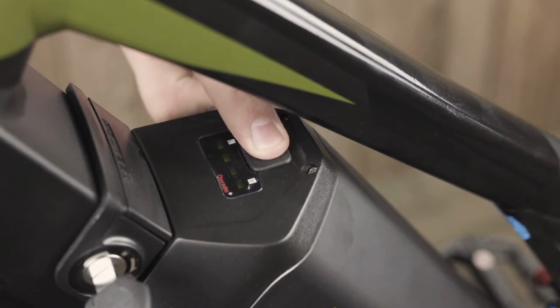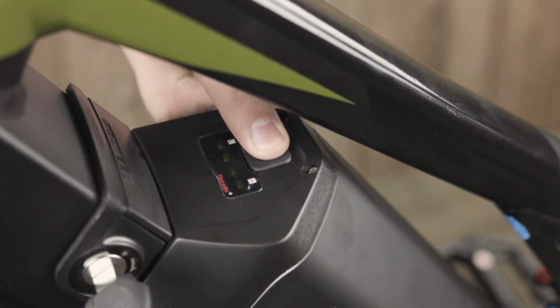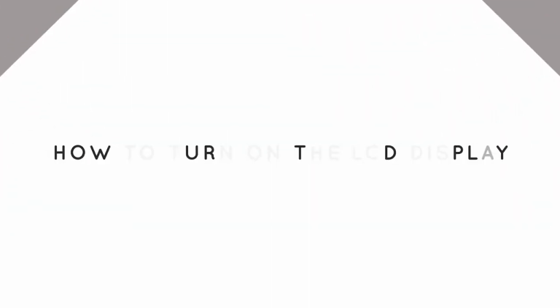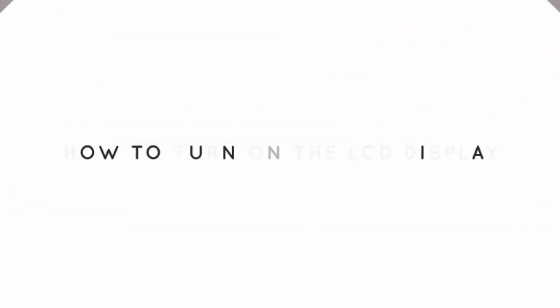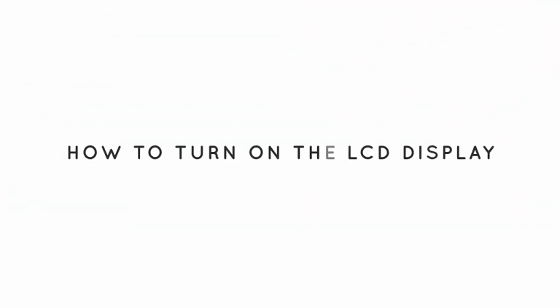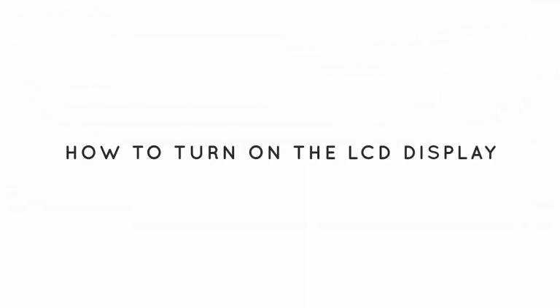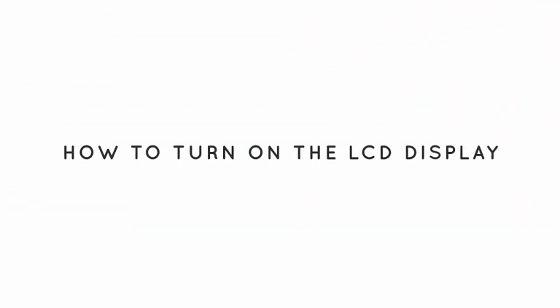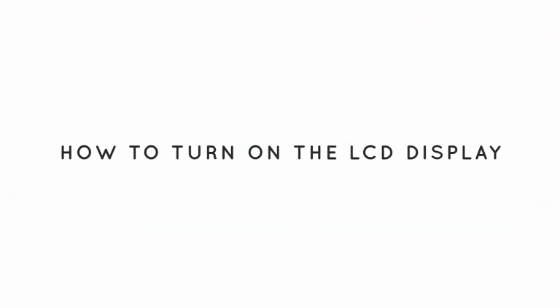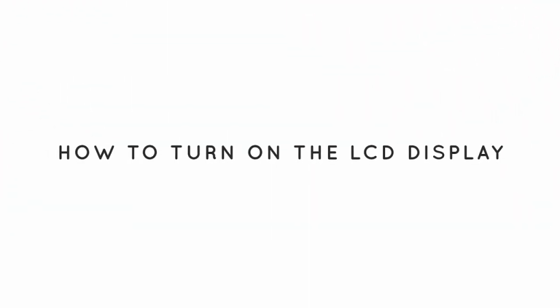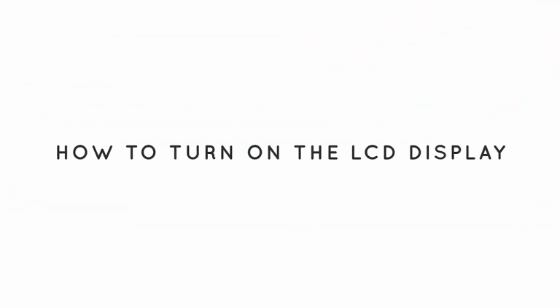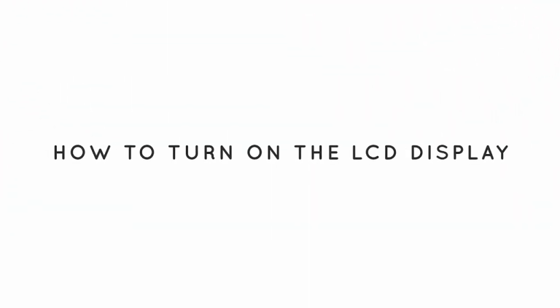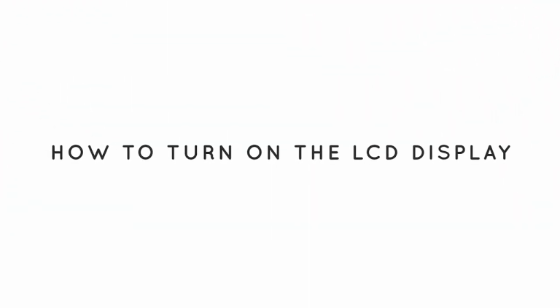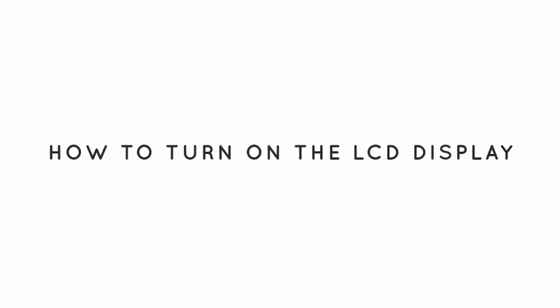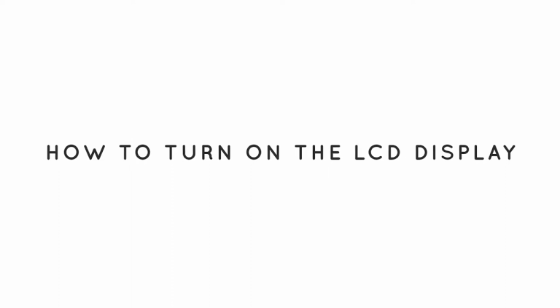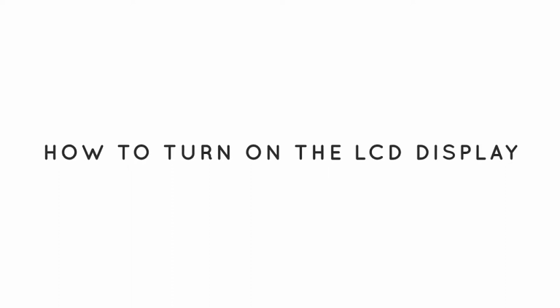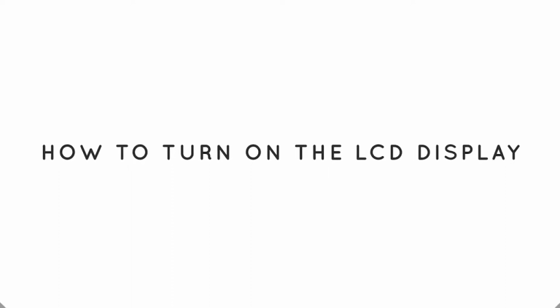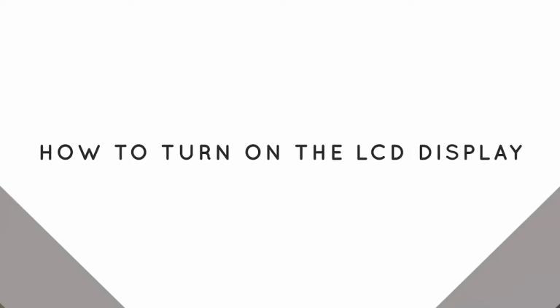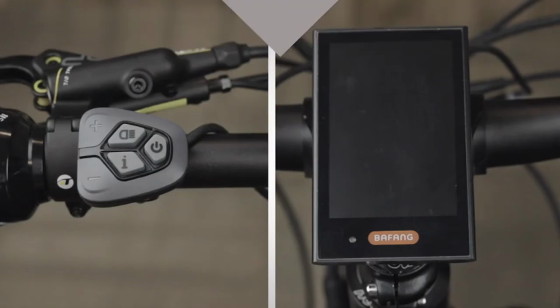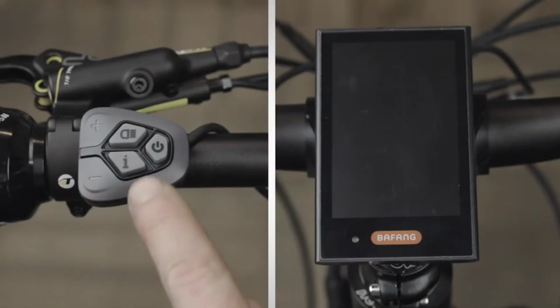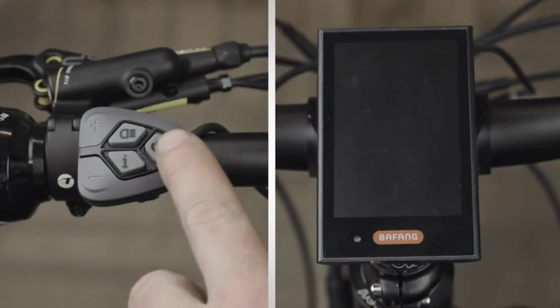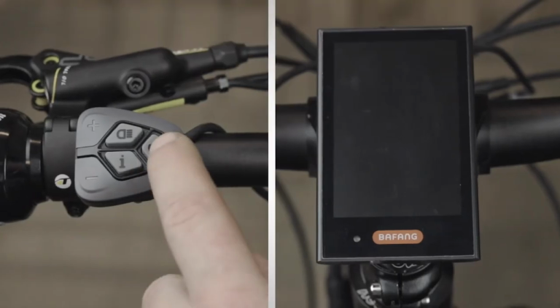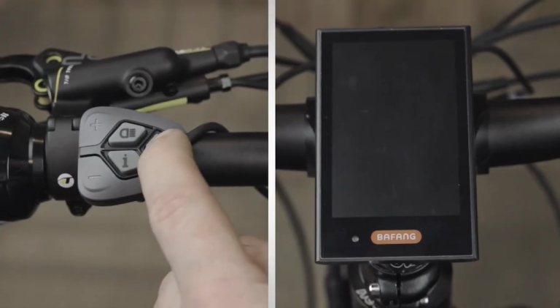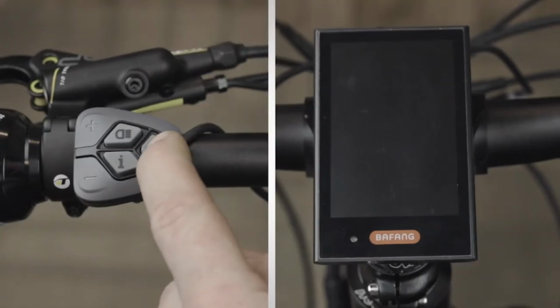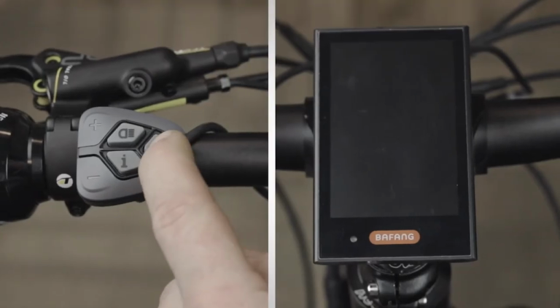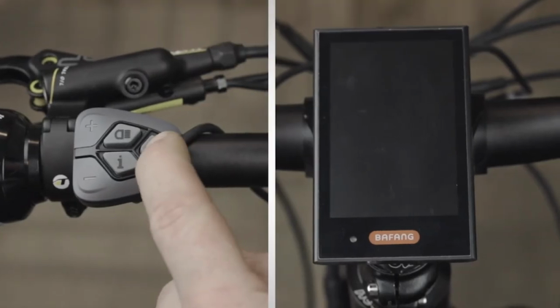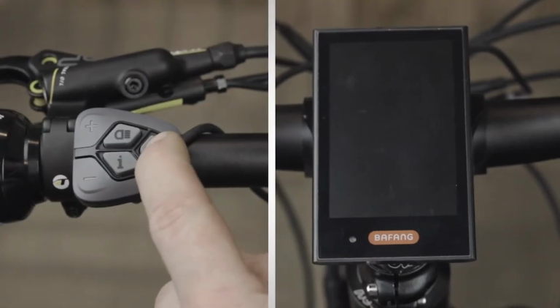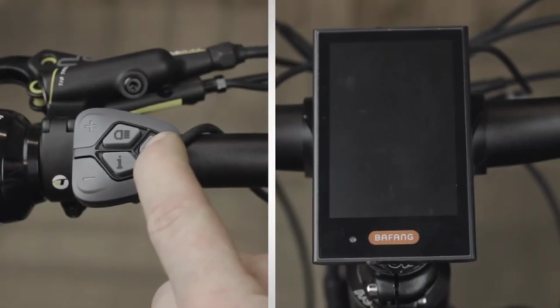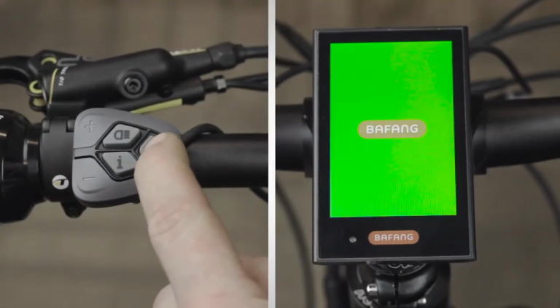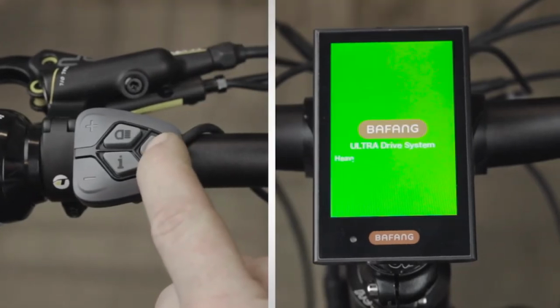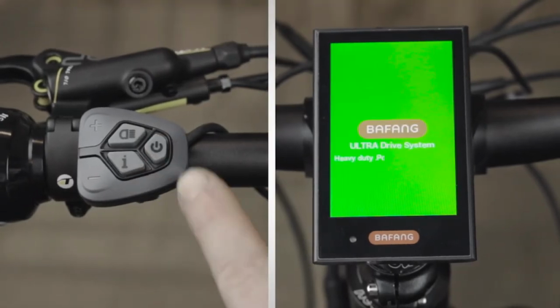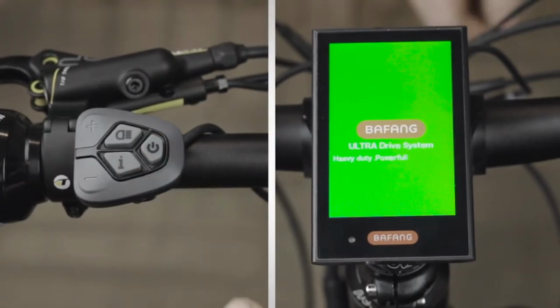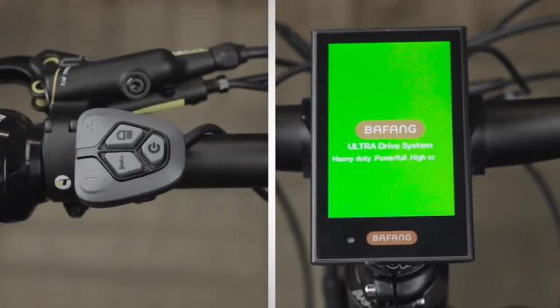Once the battery is installed, we can power up the bike on the LCD display. To do this, press and hold the power button until the display turns on.